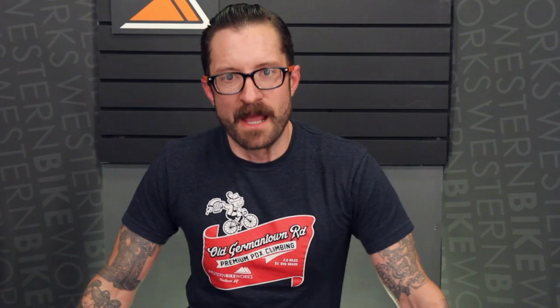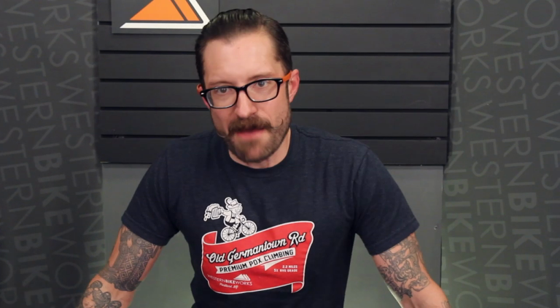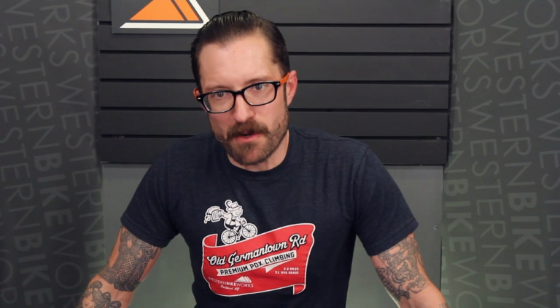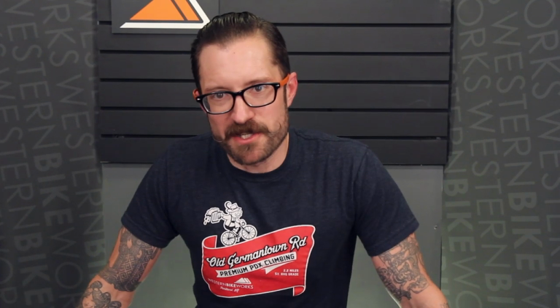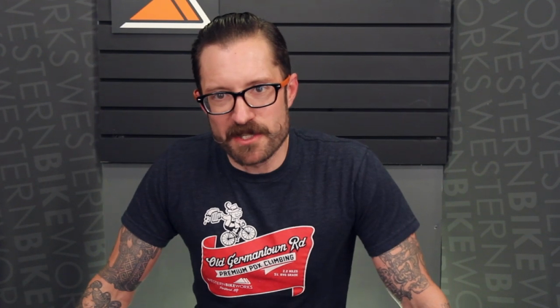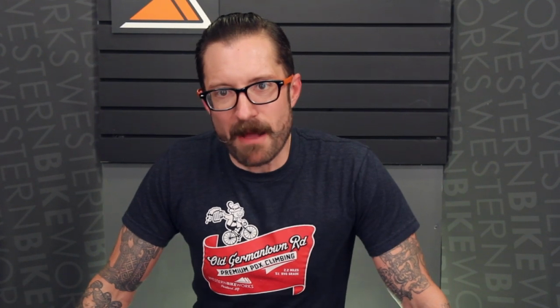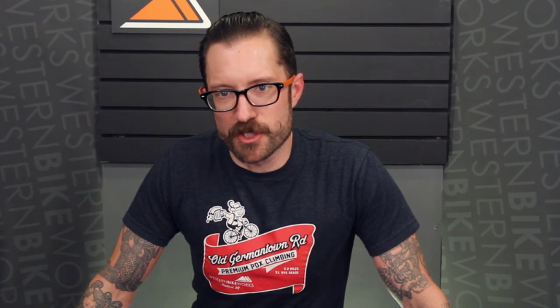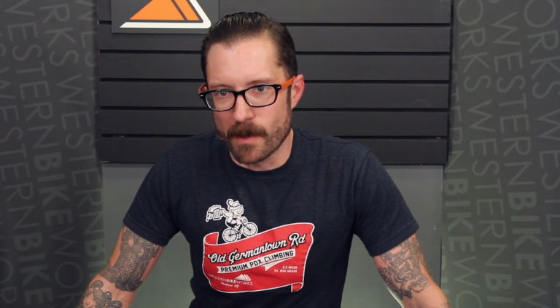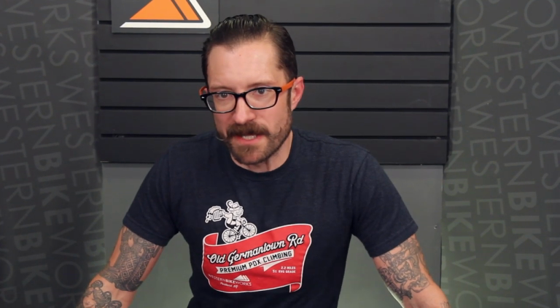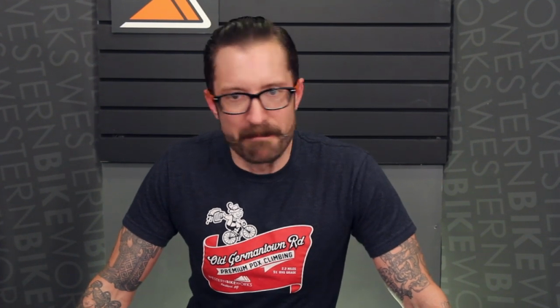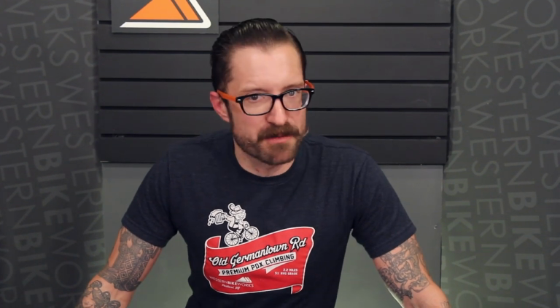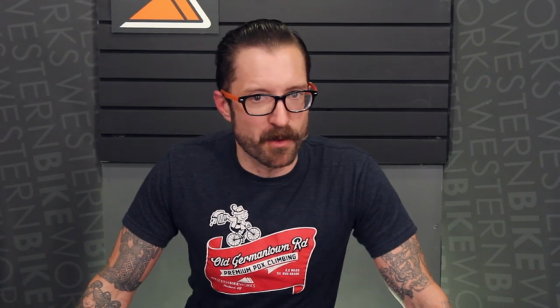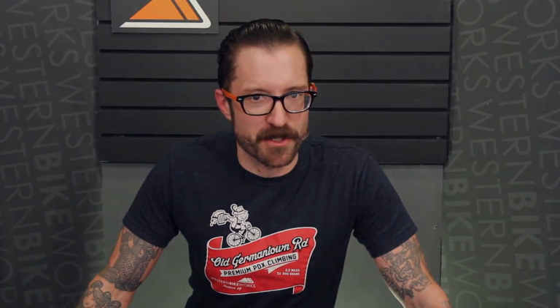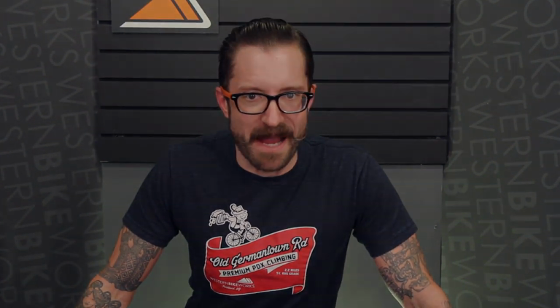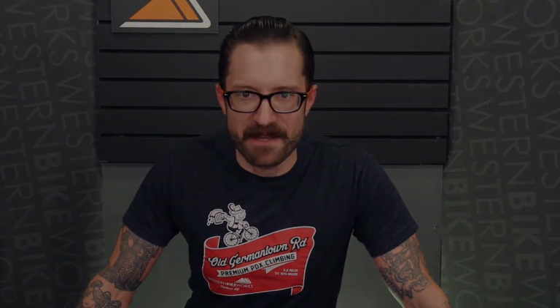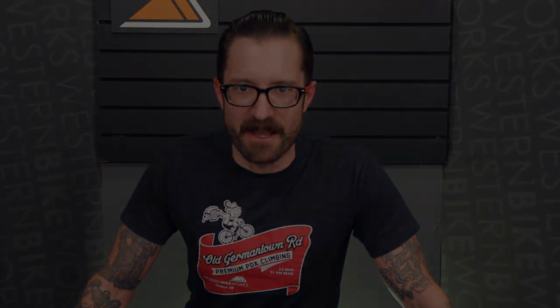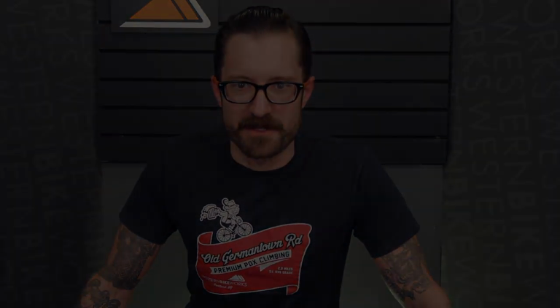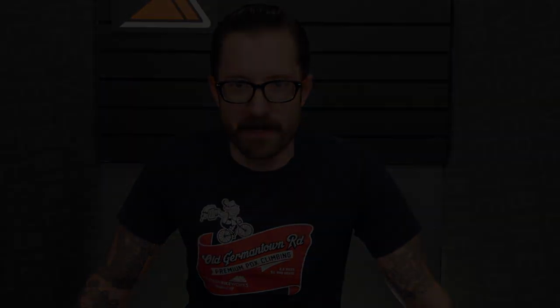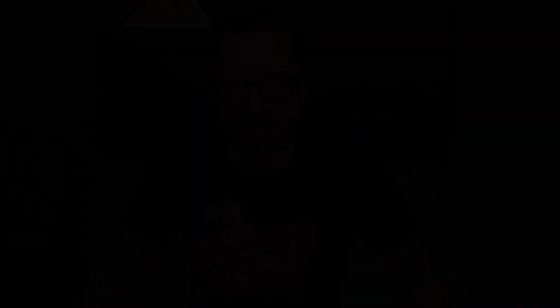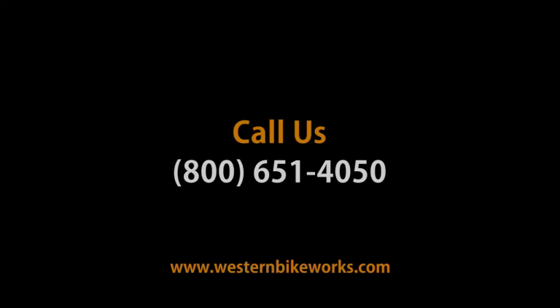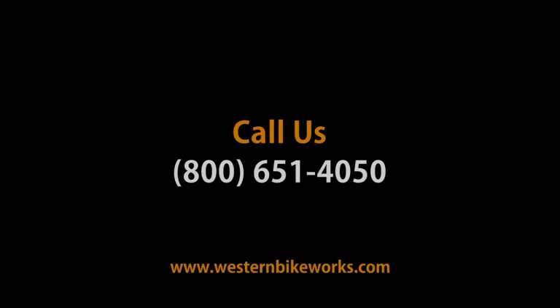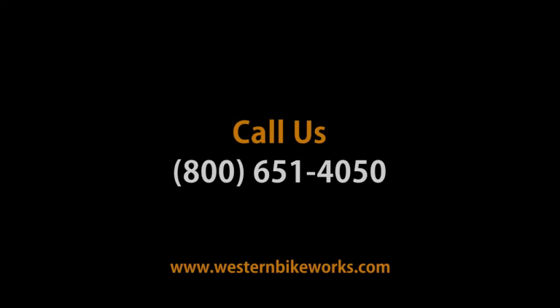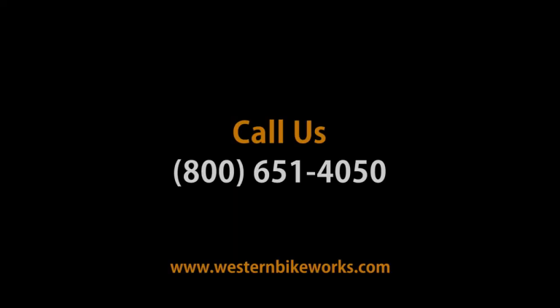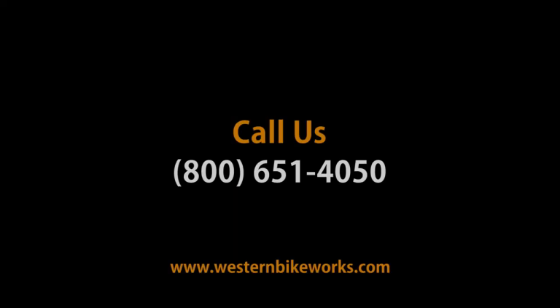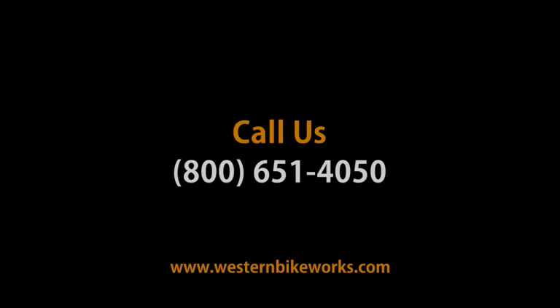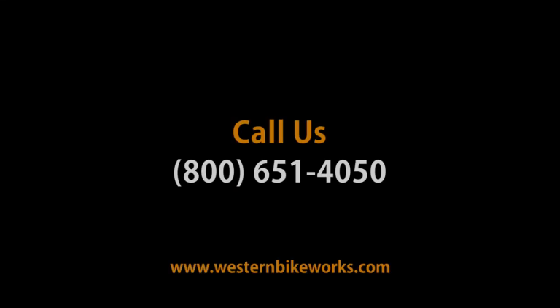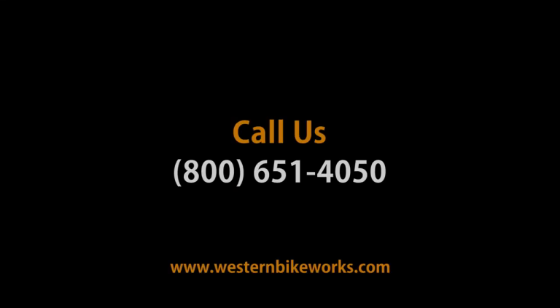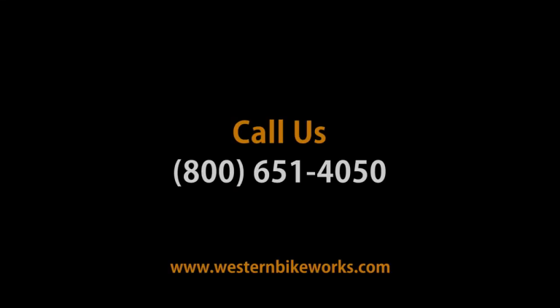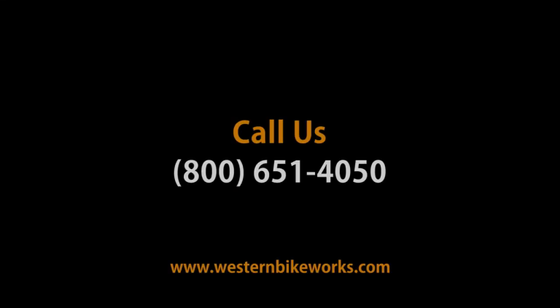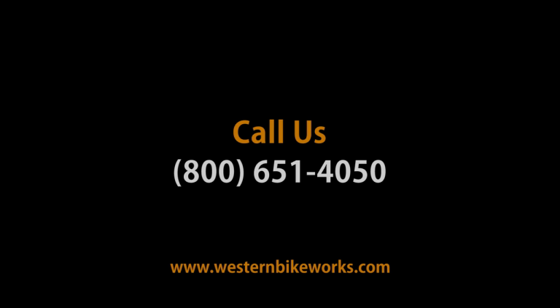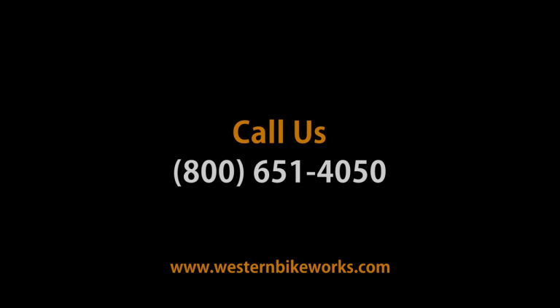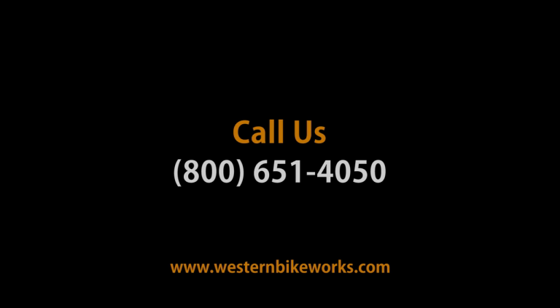Have any questions about shorts, bib shorts, or anything else? Give us a call or visit us at westernbikeworks.com.